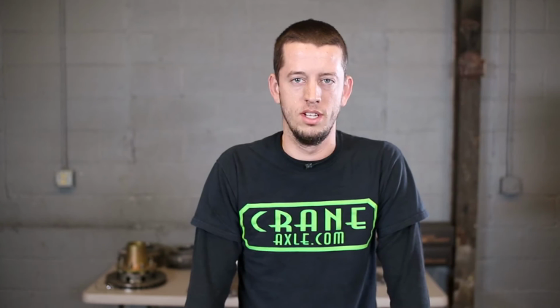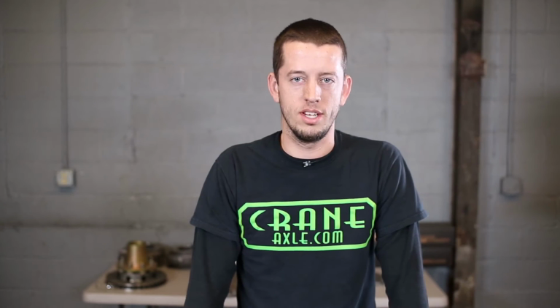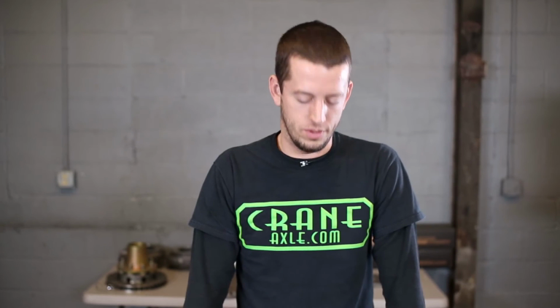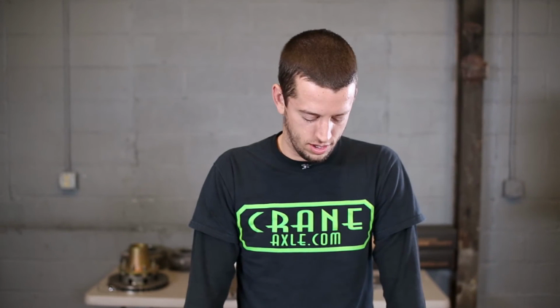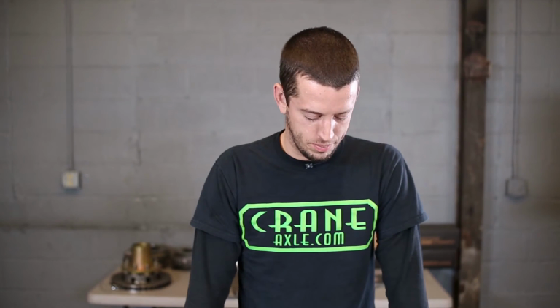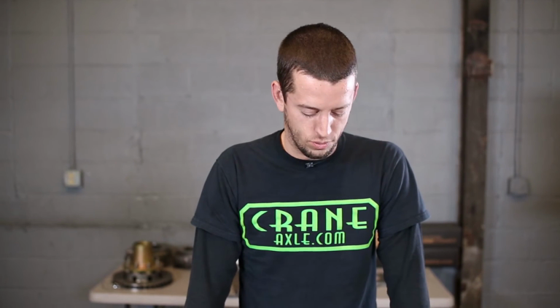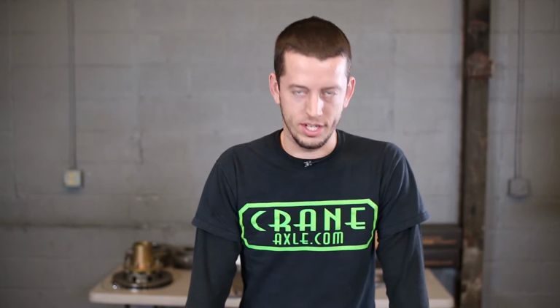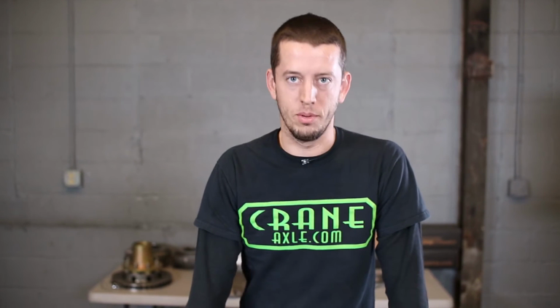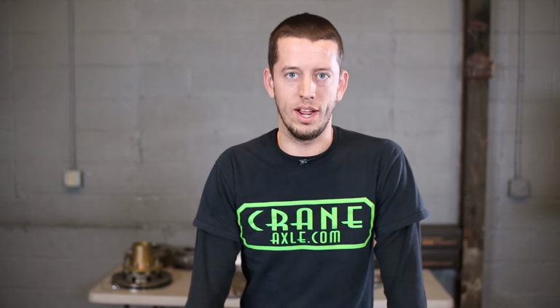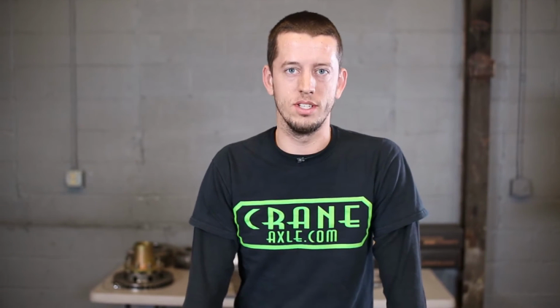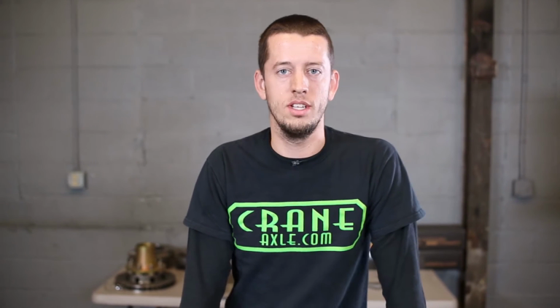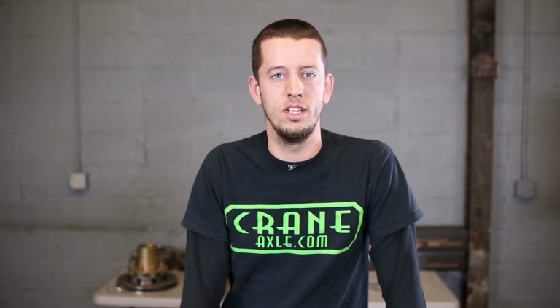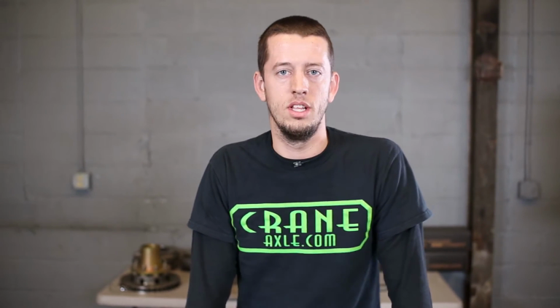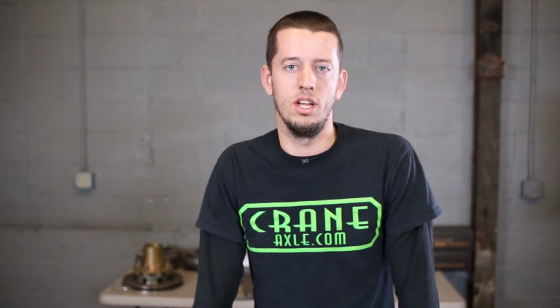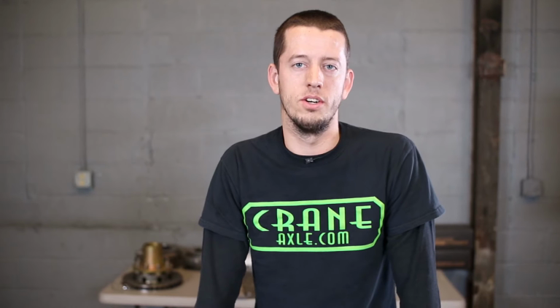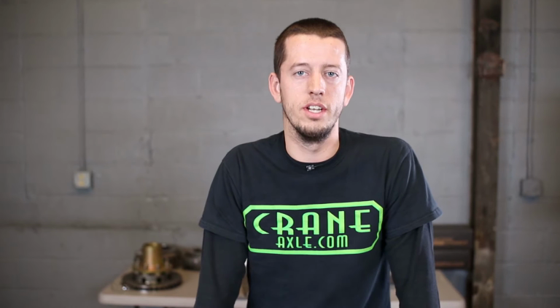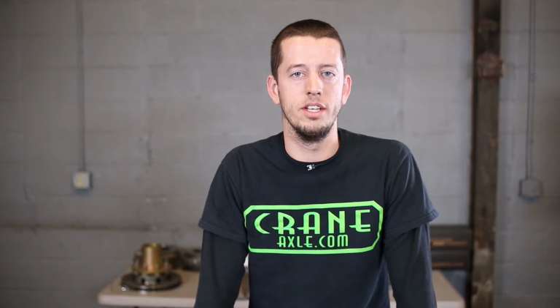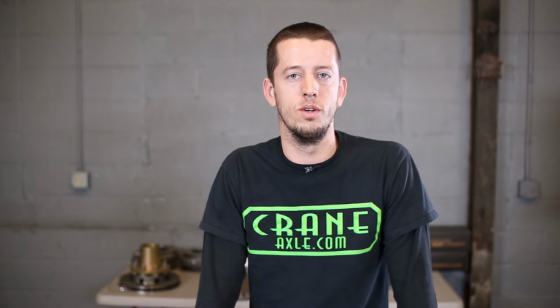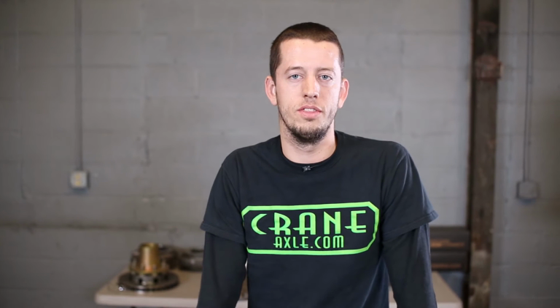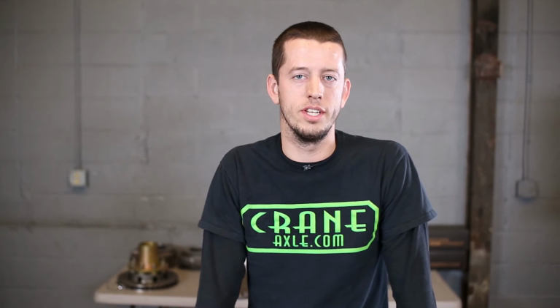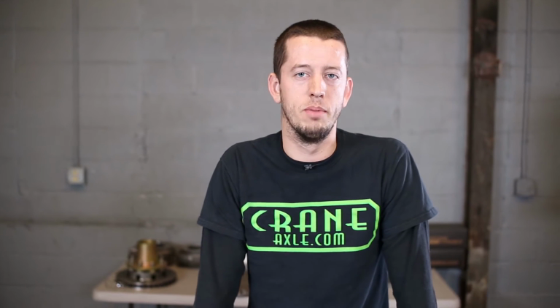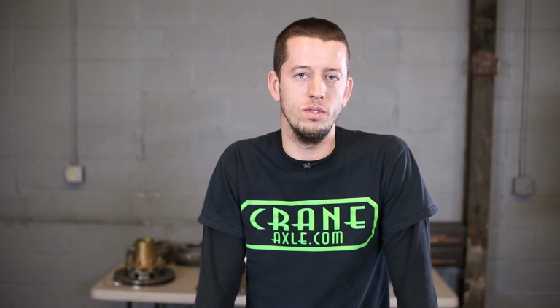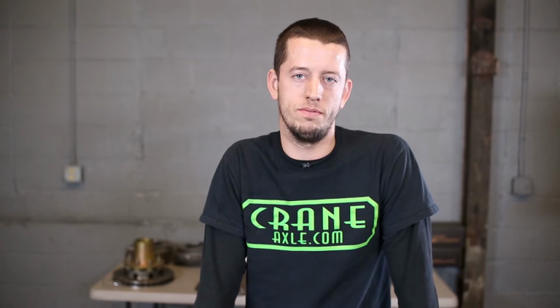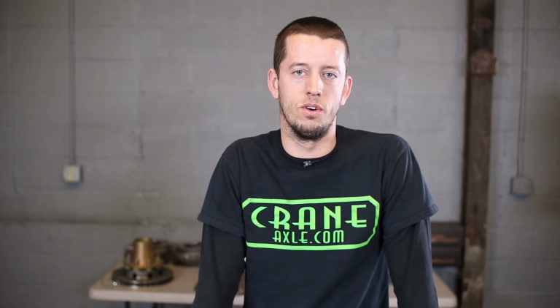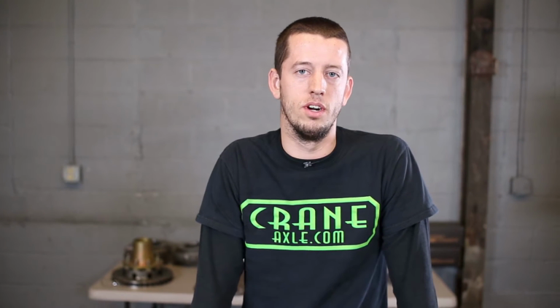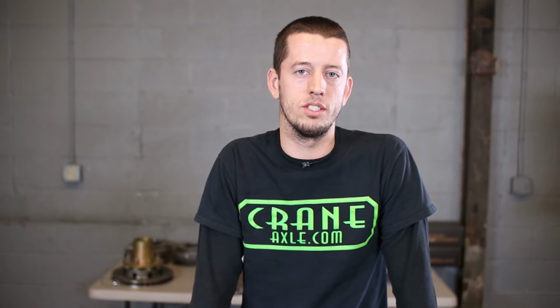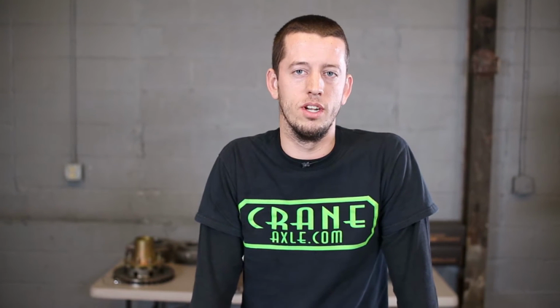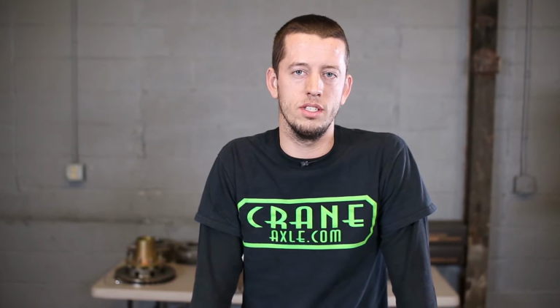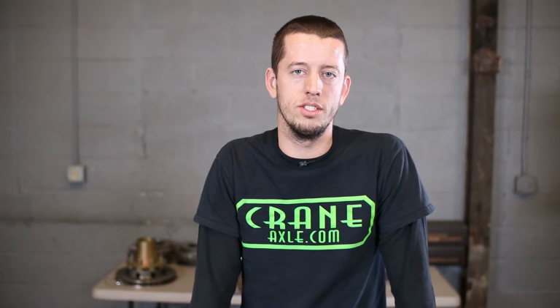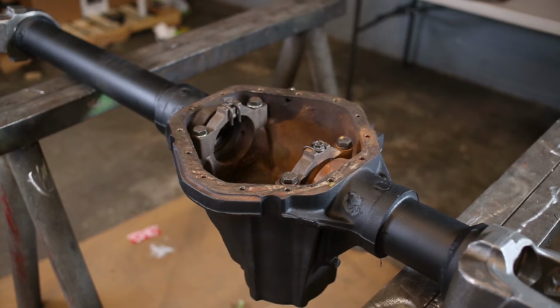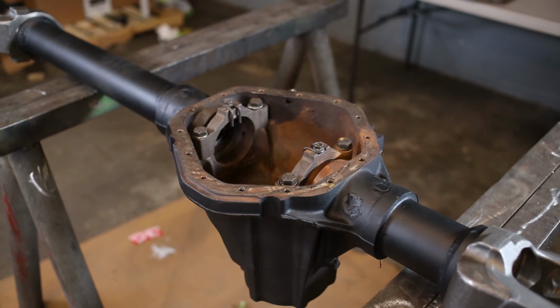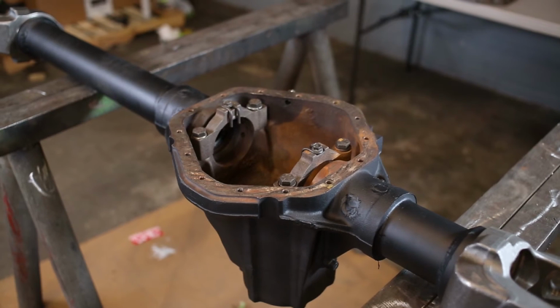Today we're cutting up a 14-bolt housing, turning it into a 13-bolt for an extra inch of ground clearance.